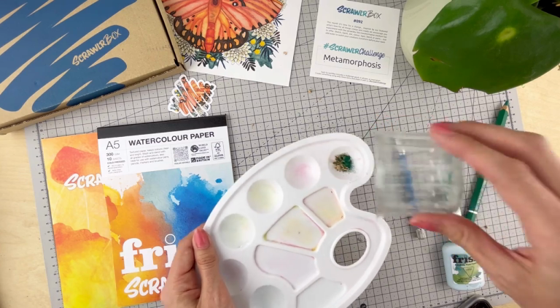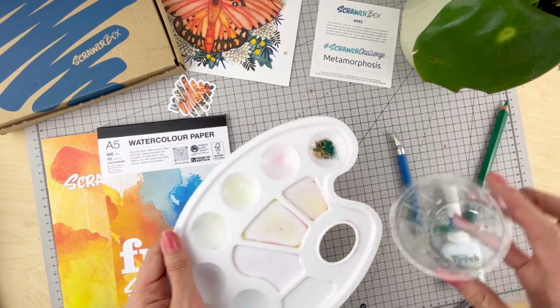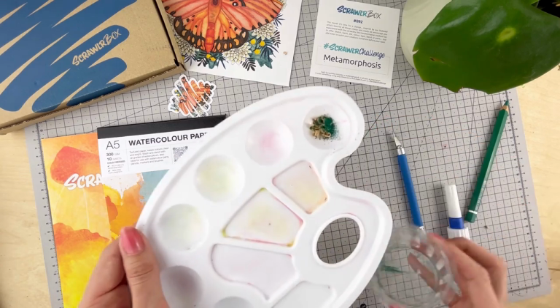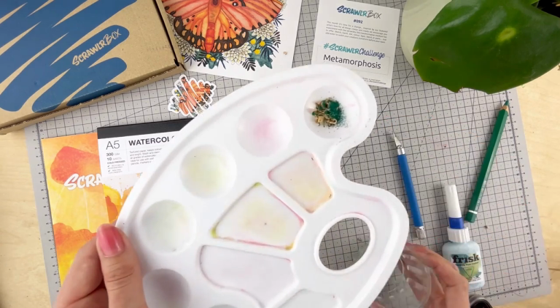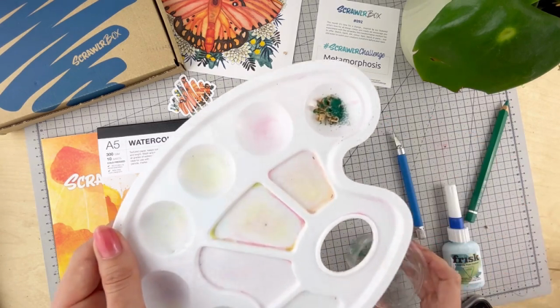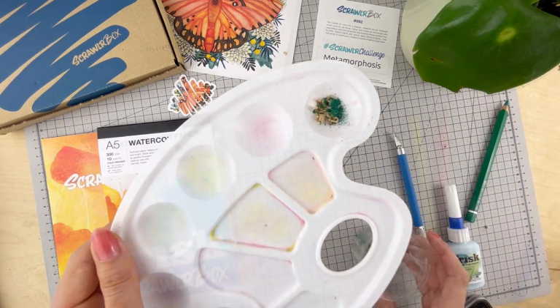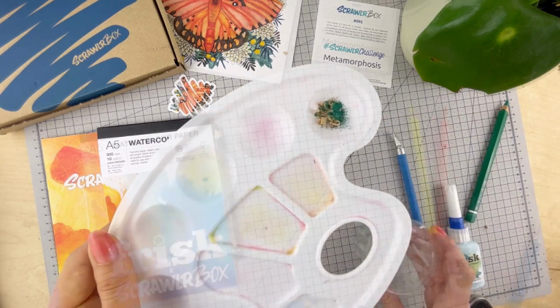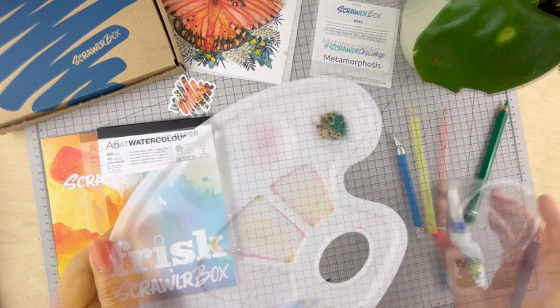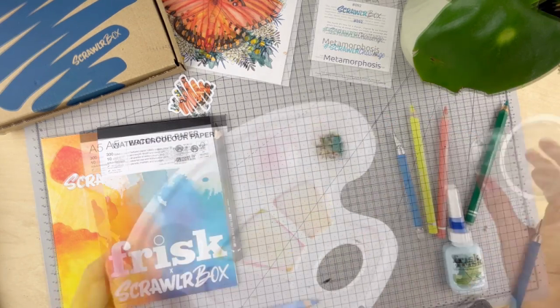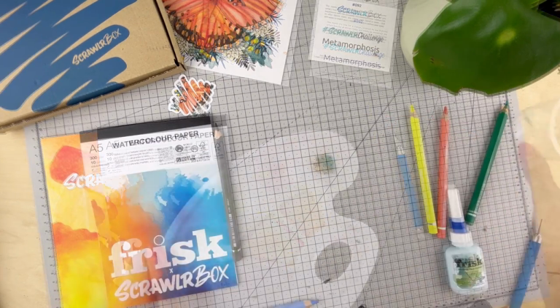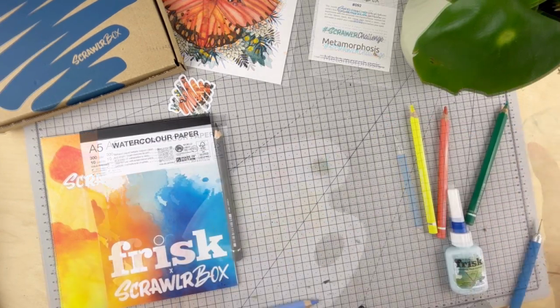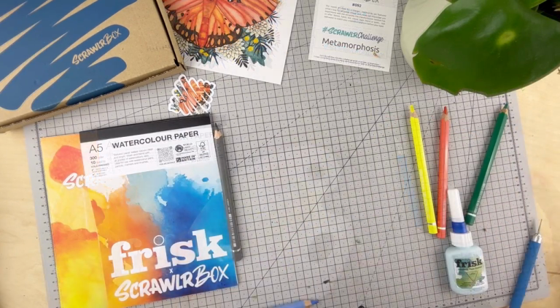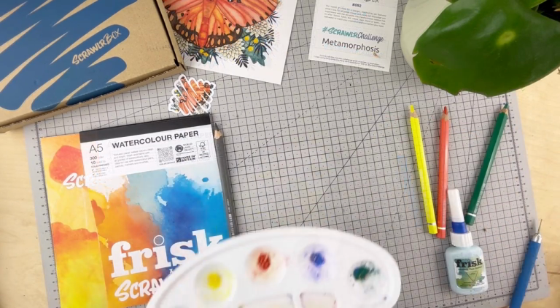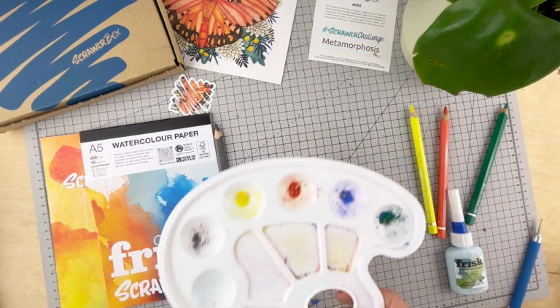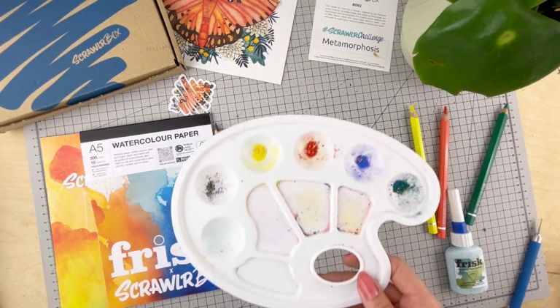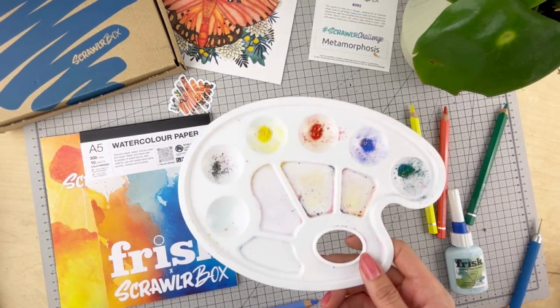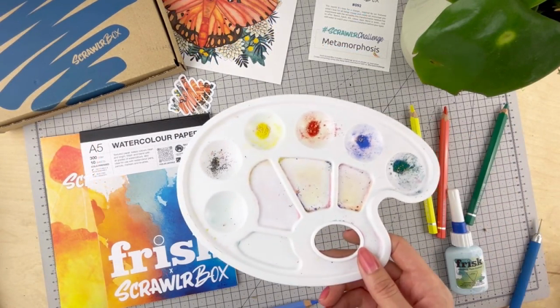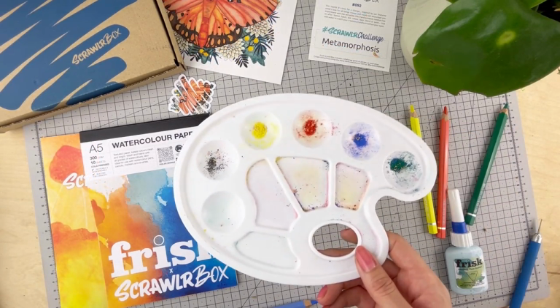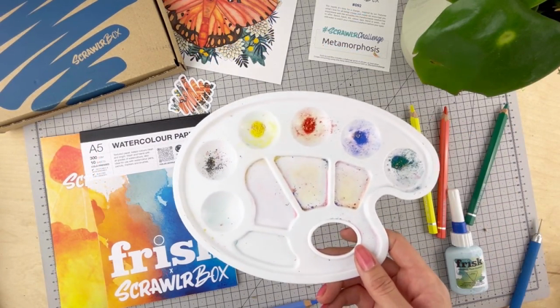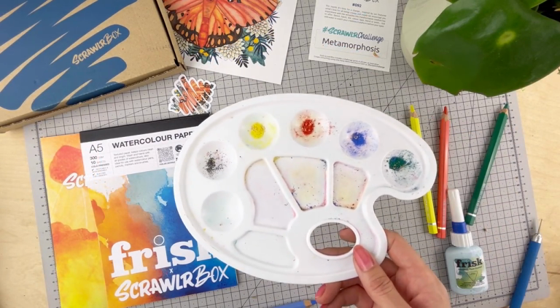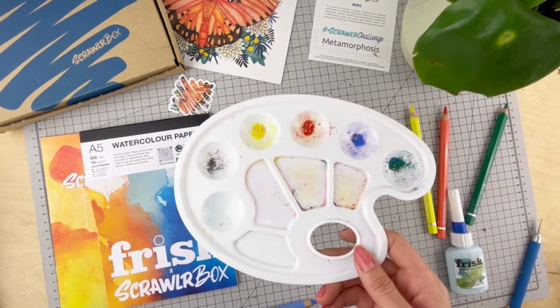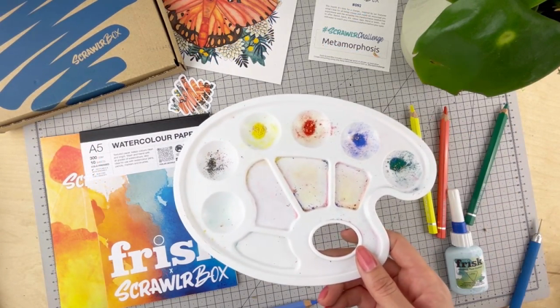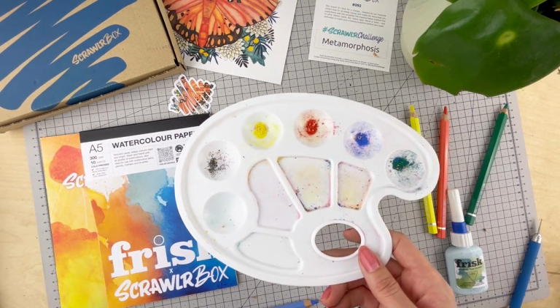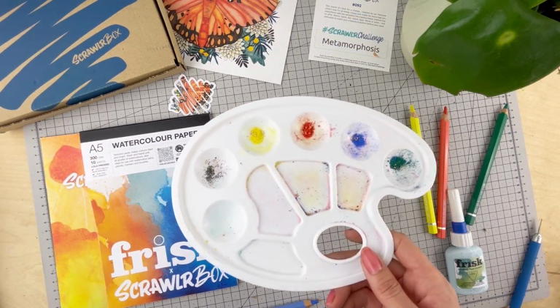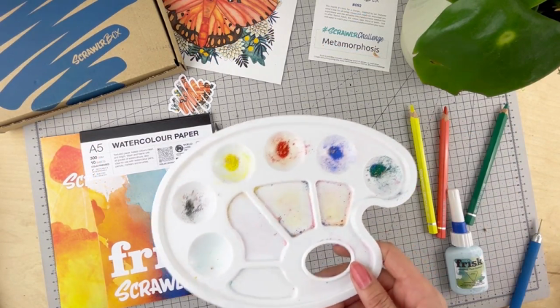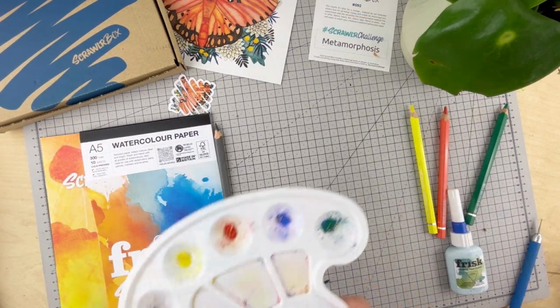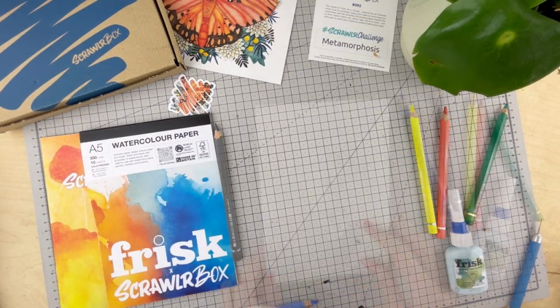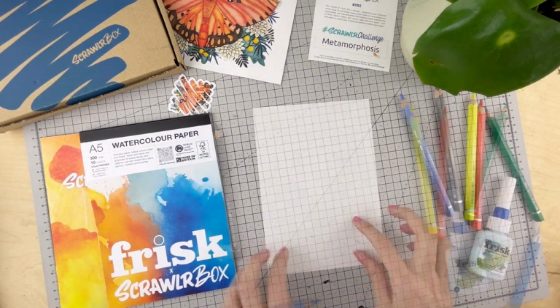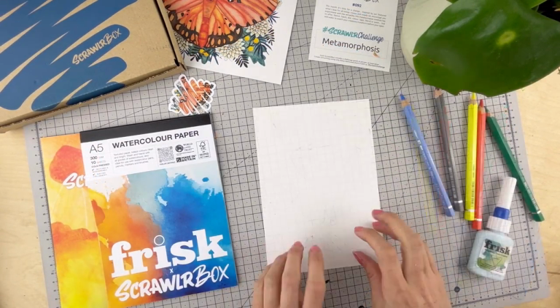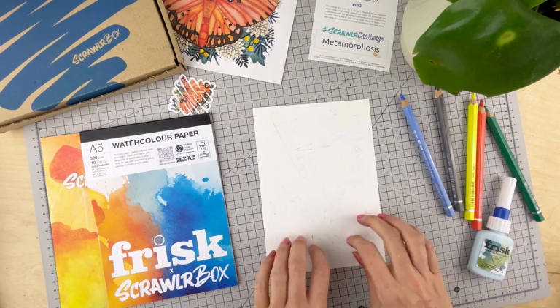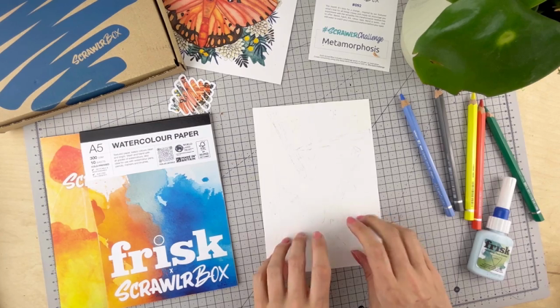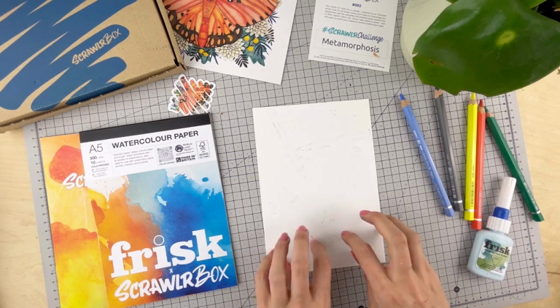And now I've got some pigment to paint with as well as sharp pencils to draw with. Transfer all of that lovely pigment into a palette to activate later. Let's crack on.